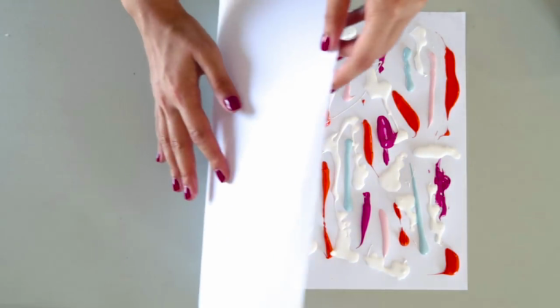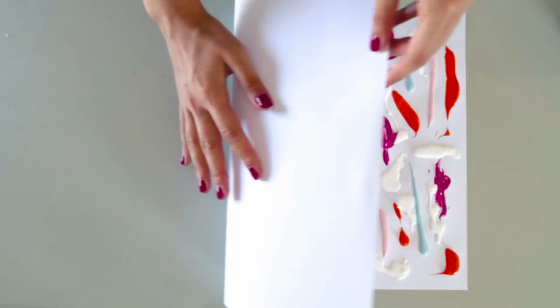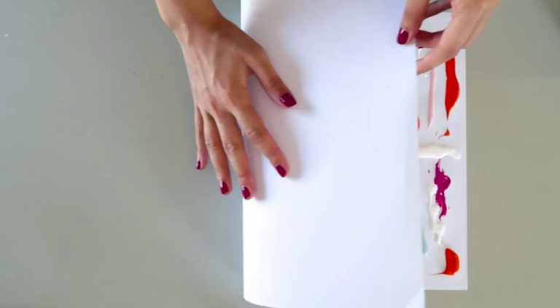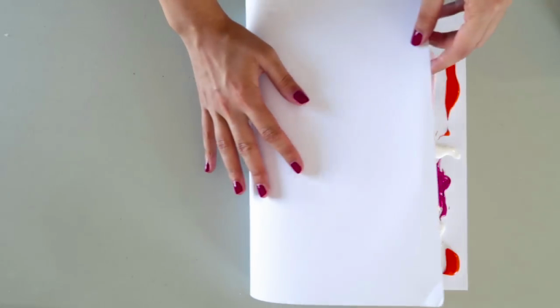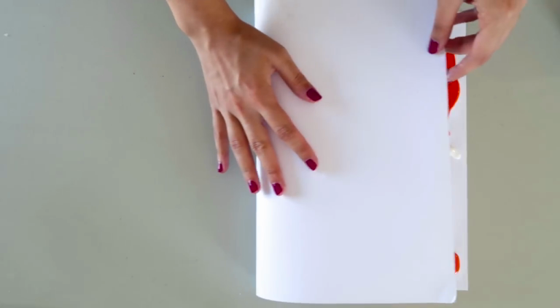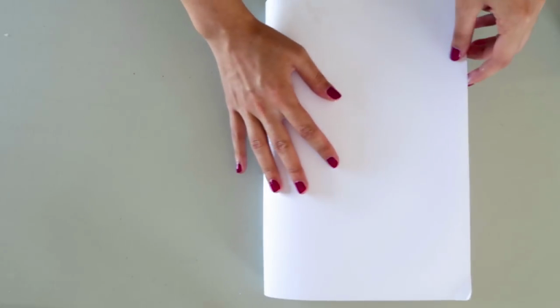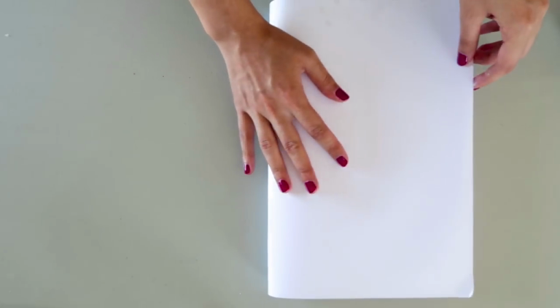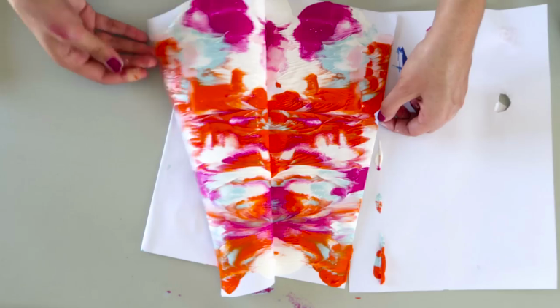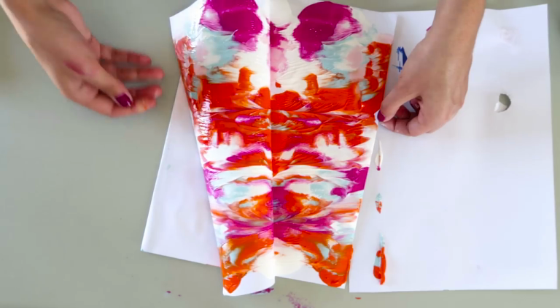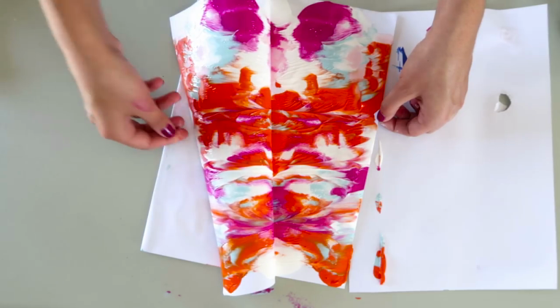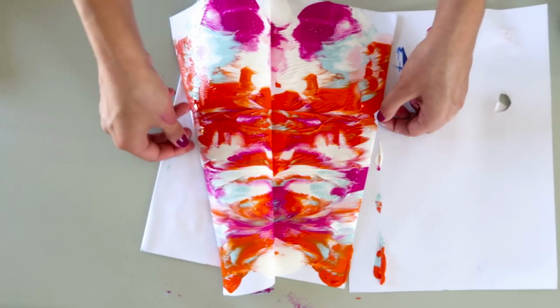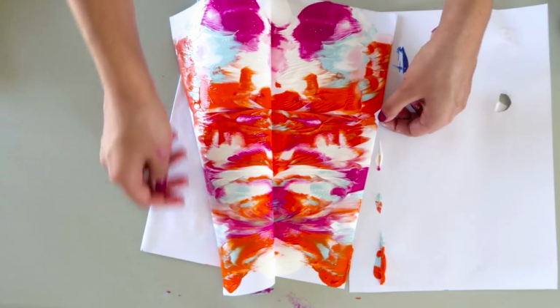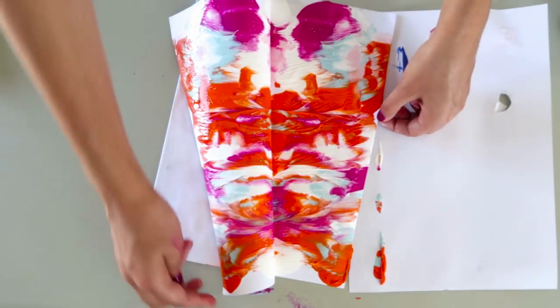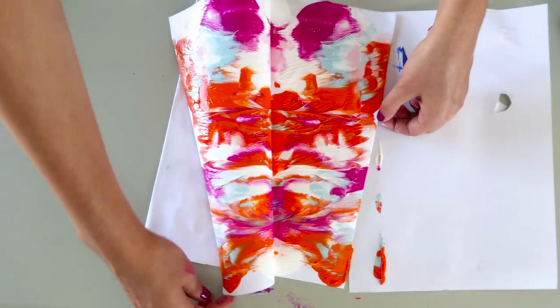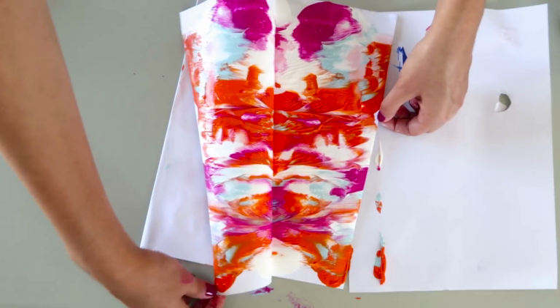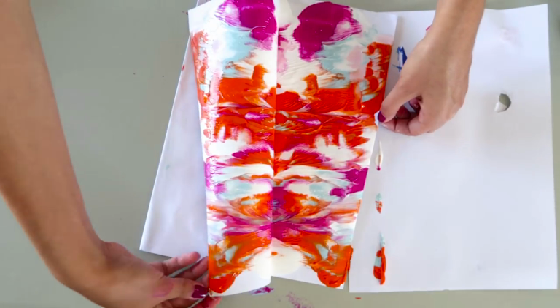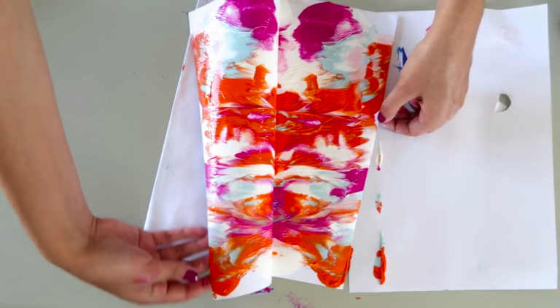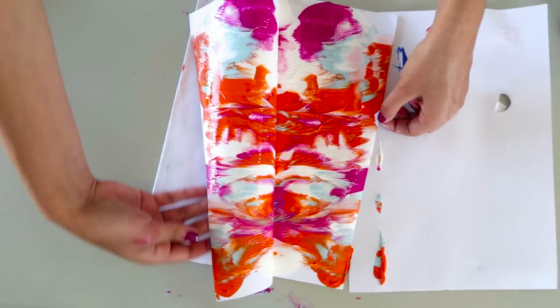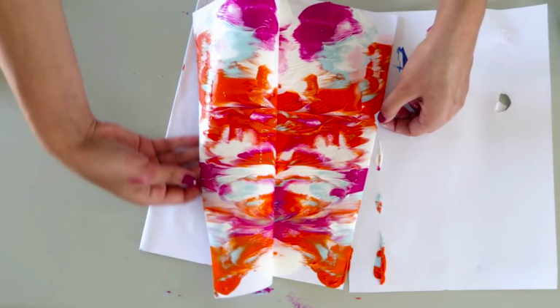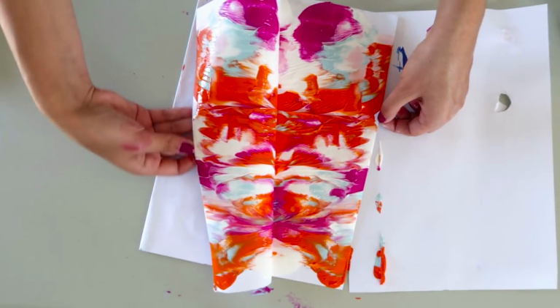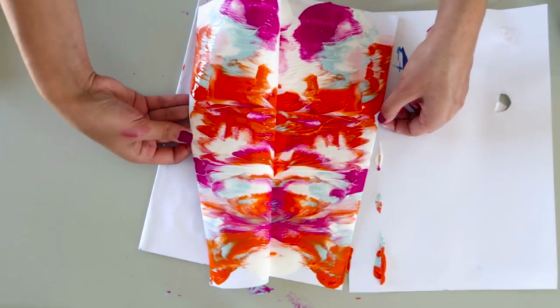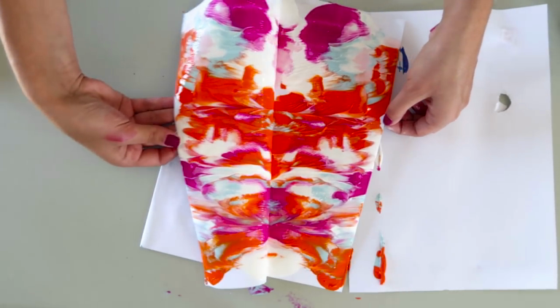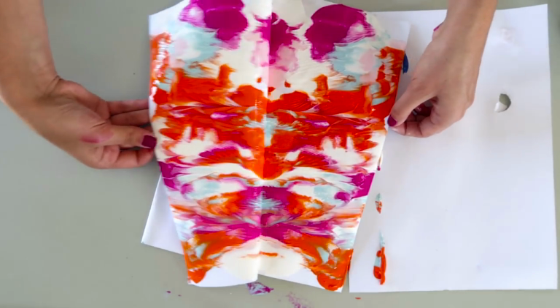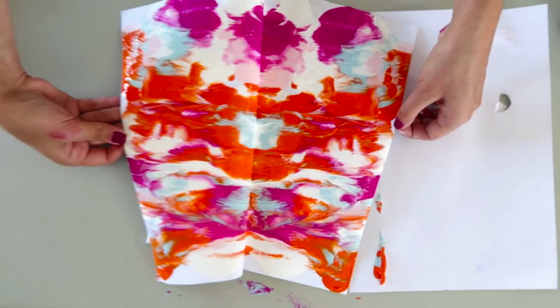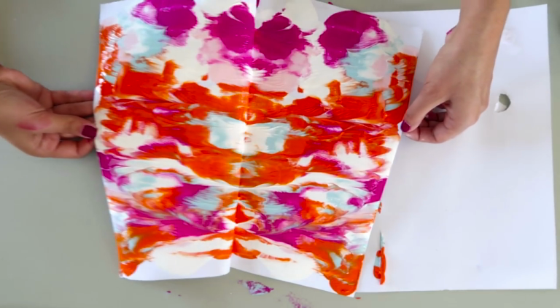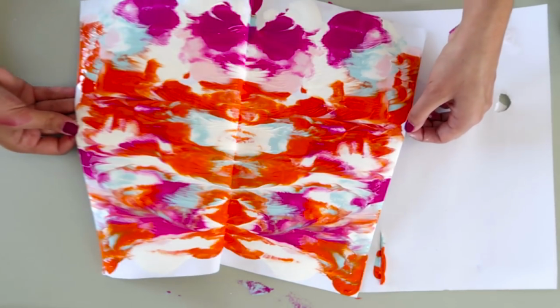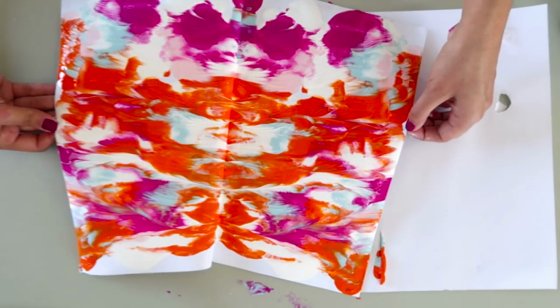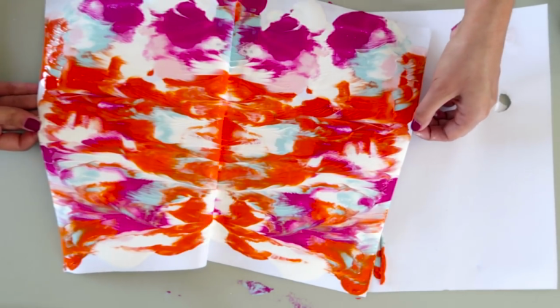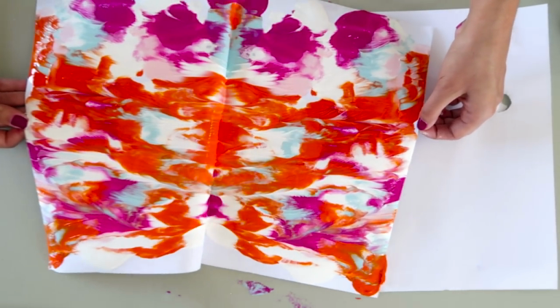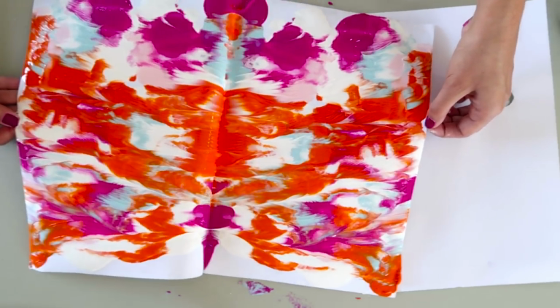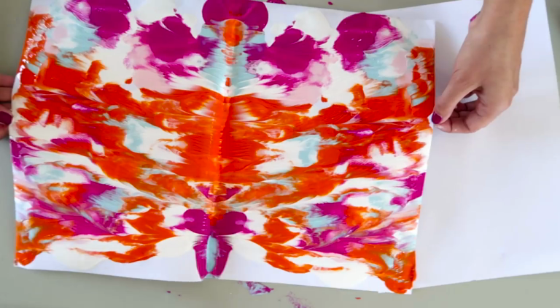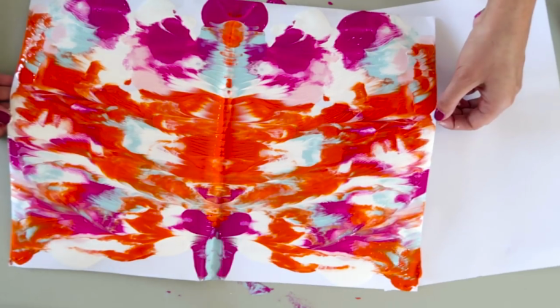On this orange one I did the striped pattern, and on the green one I added the paint in curvy shapes.